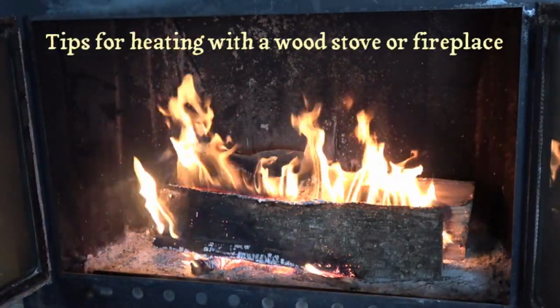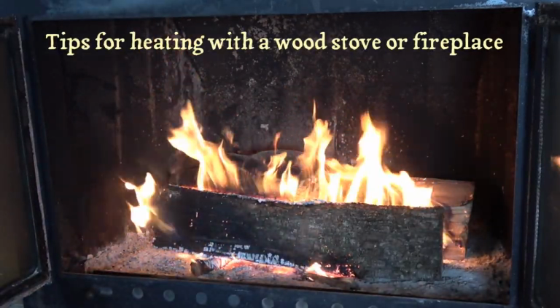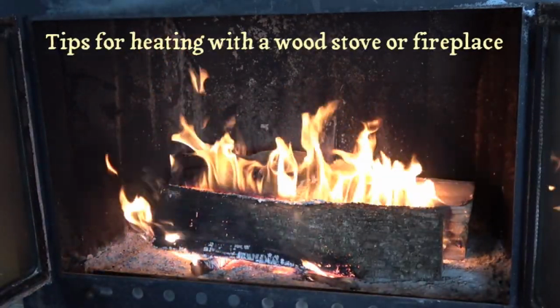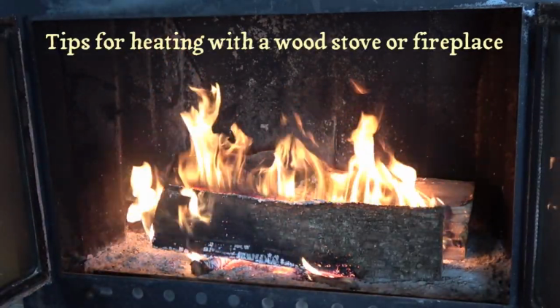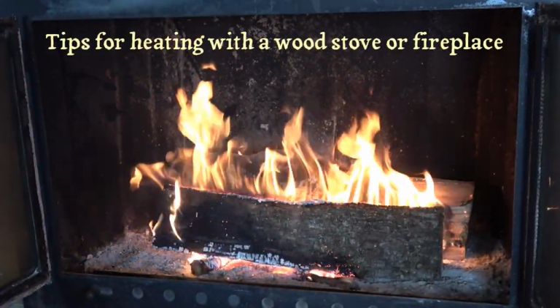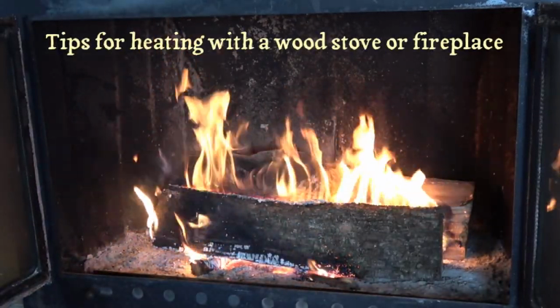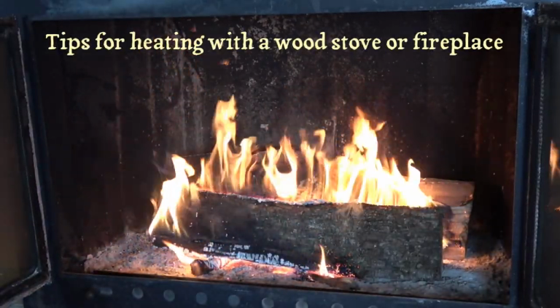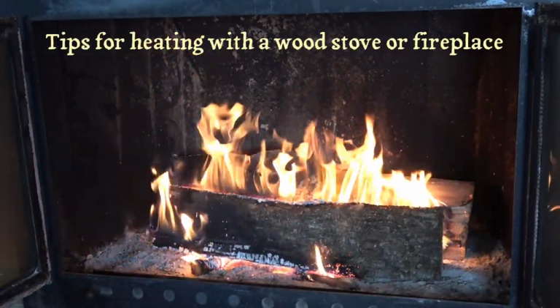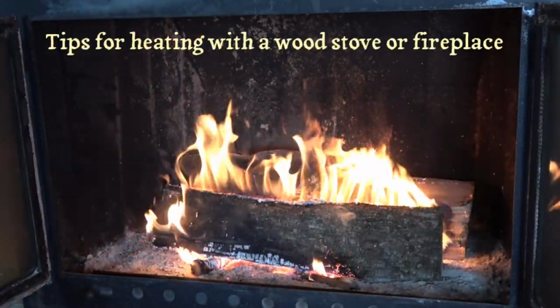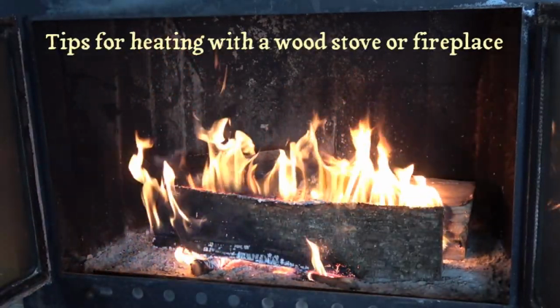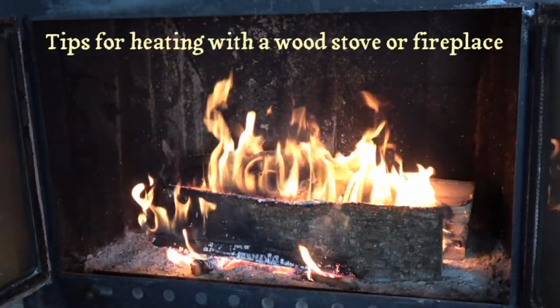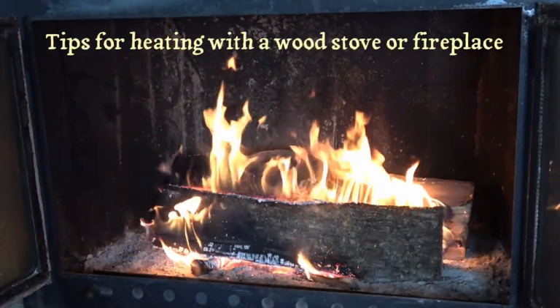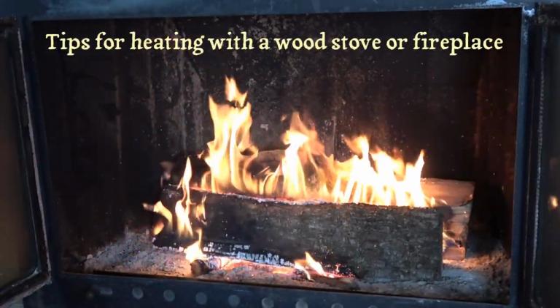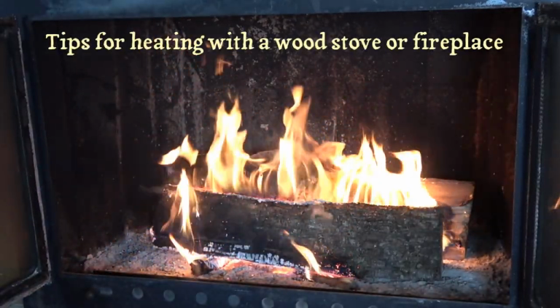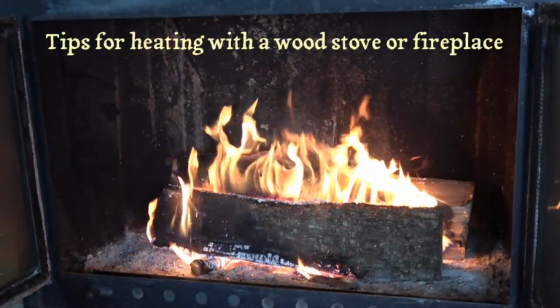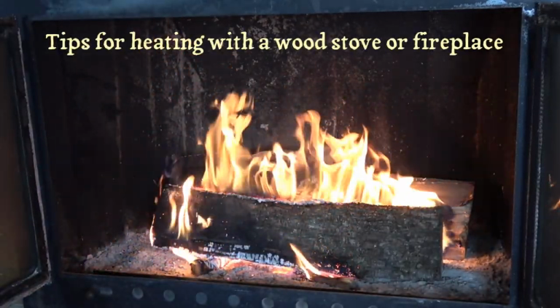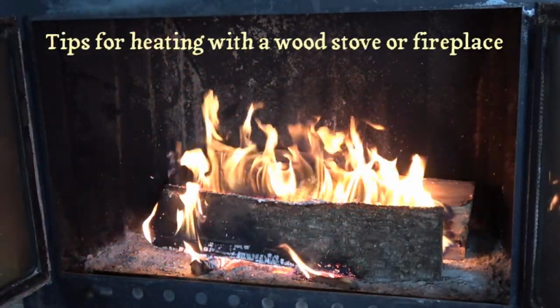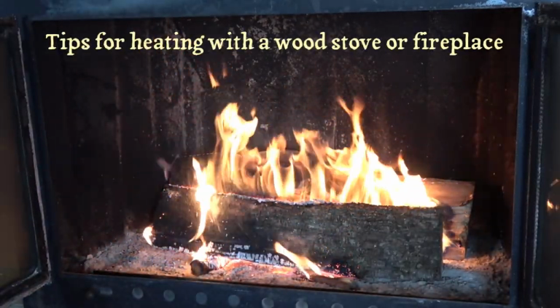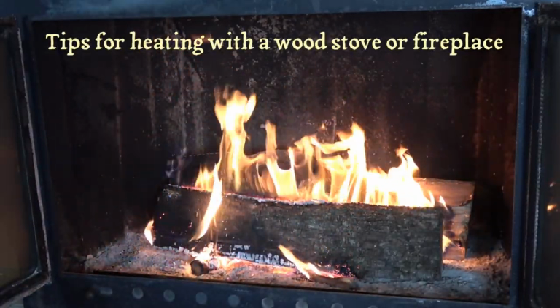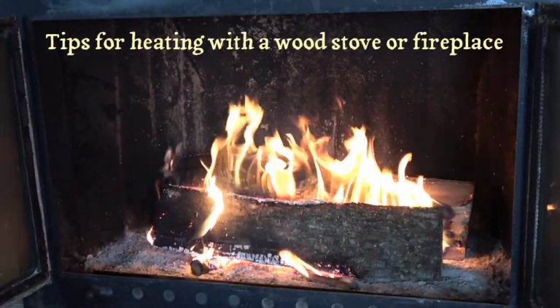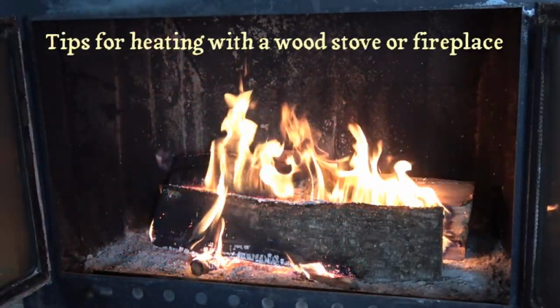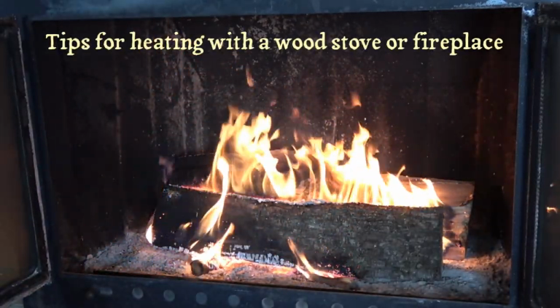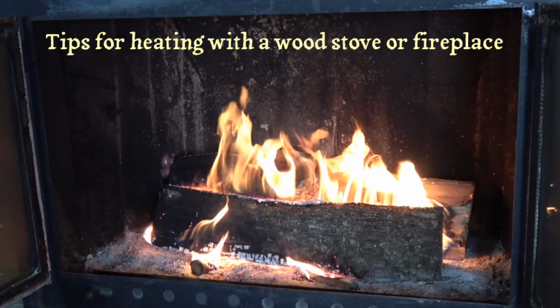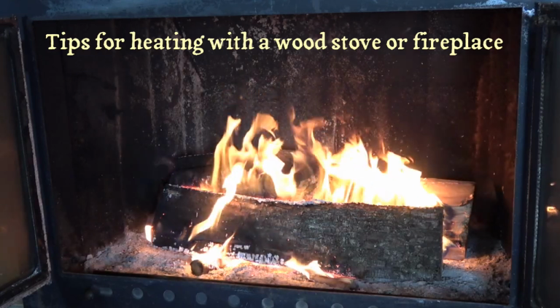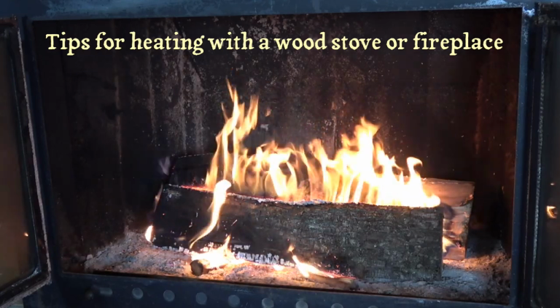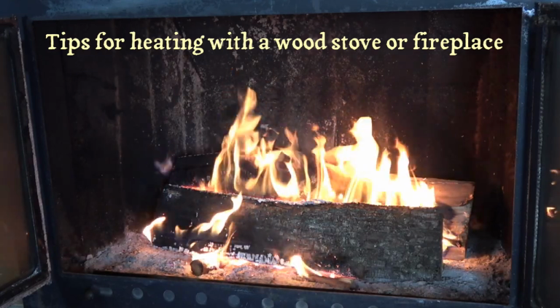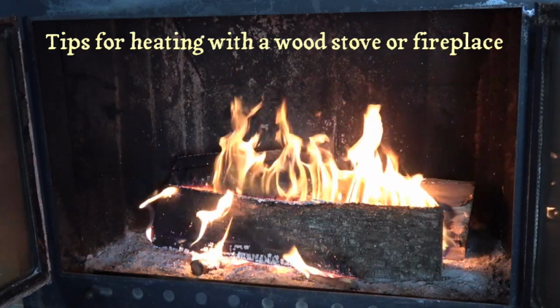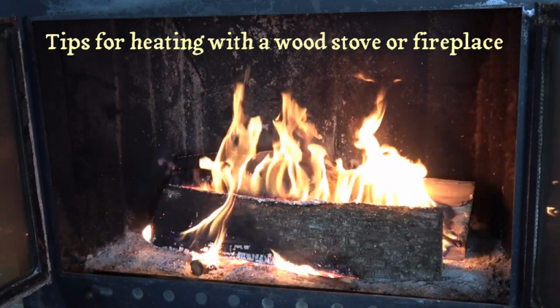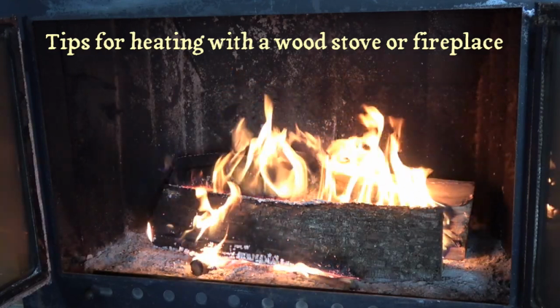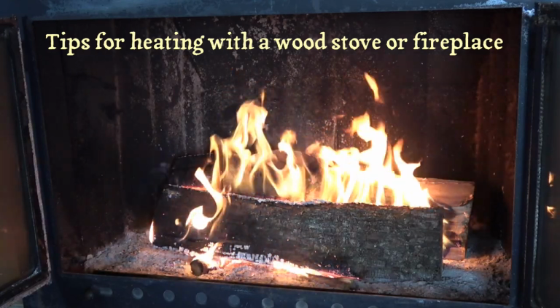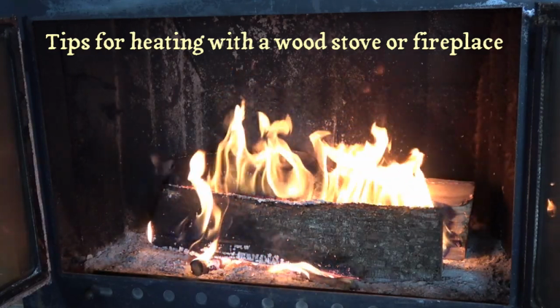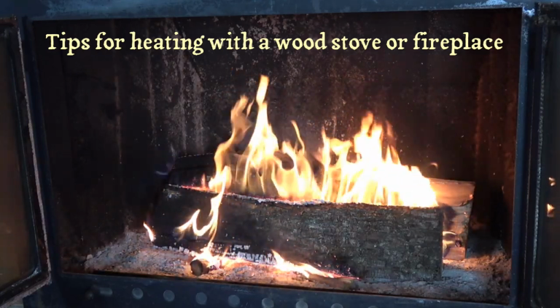Hi, Warren Hartz here with some tips for heating your house with a wood stove or a fireplace.